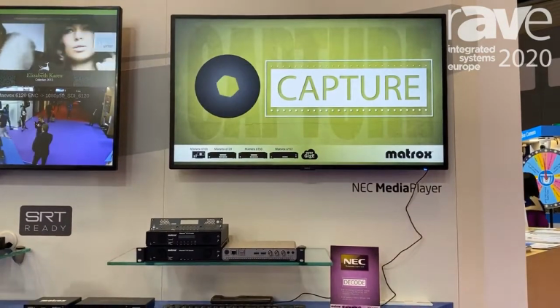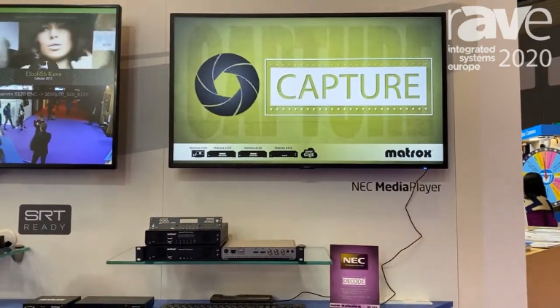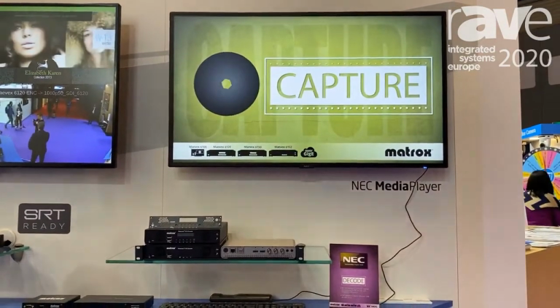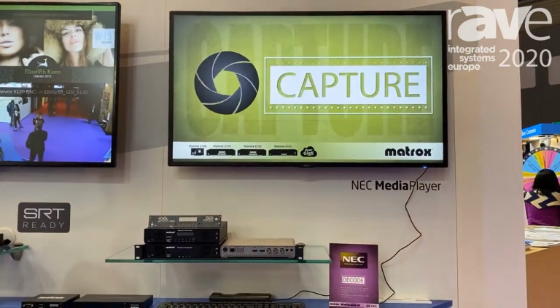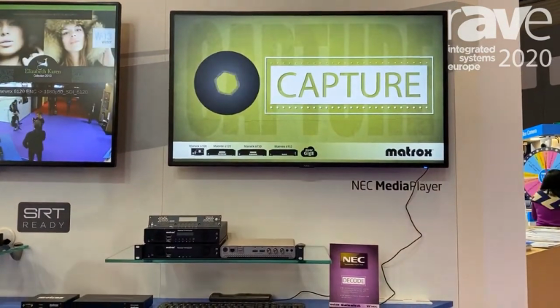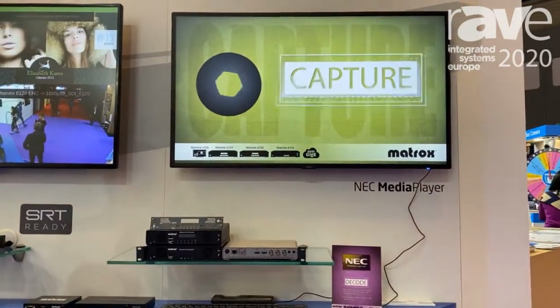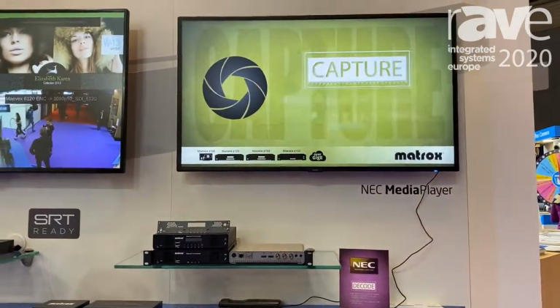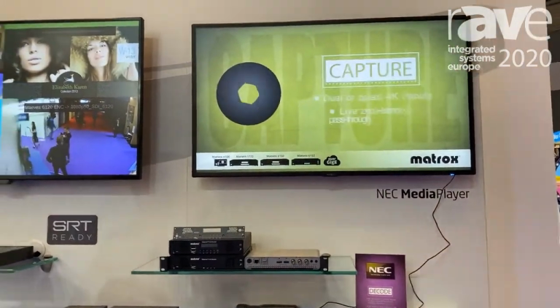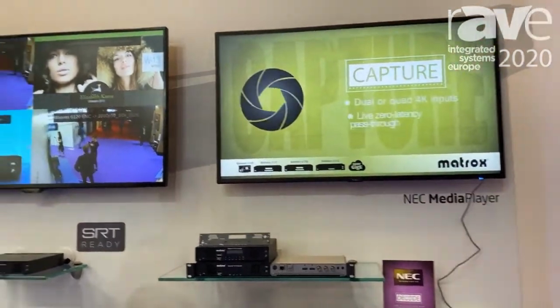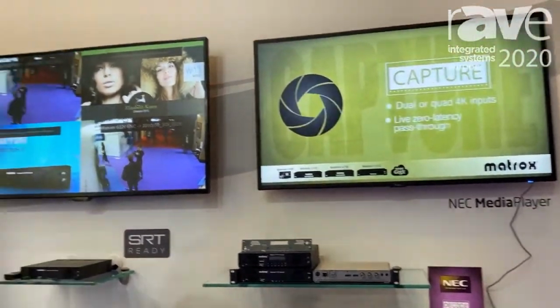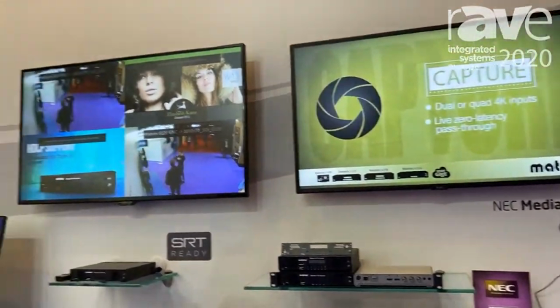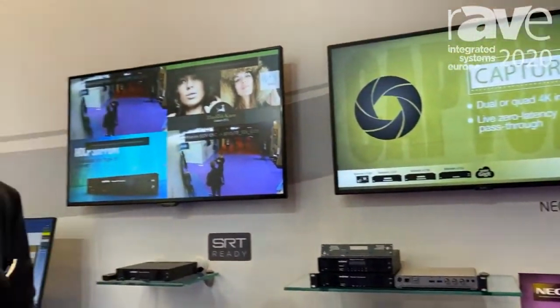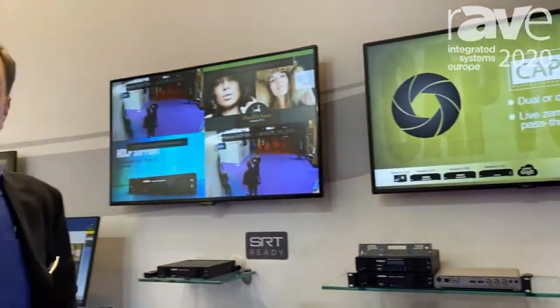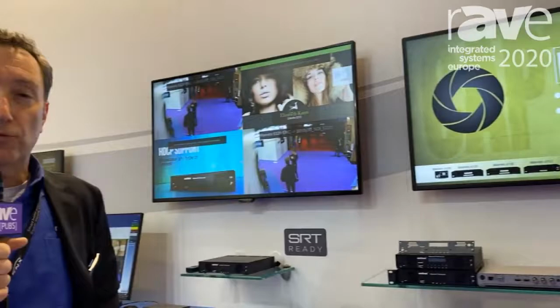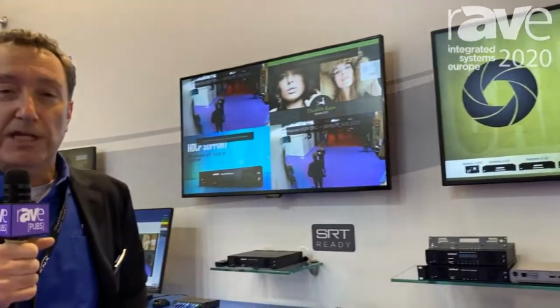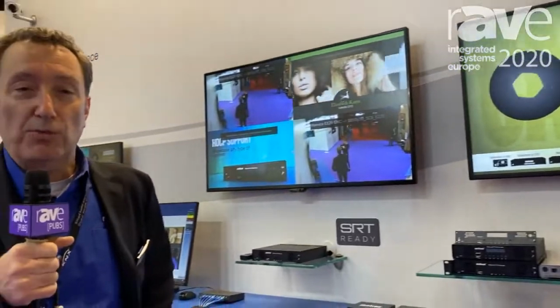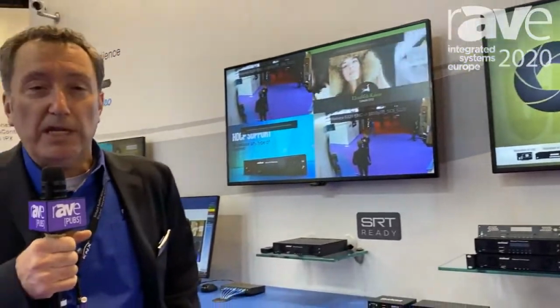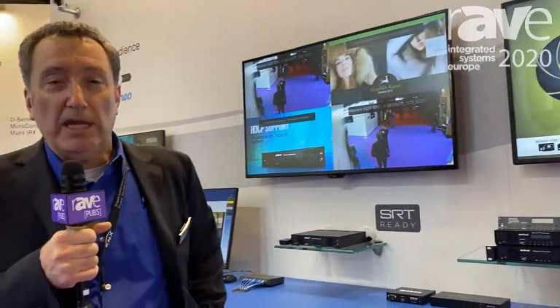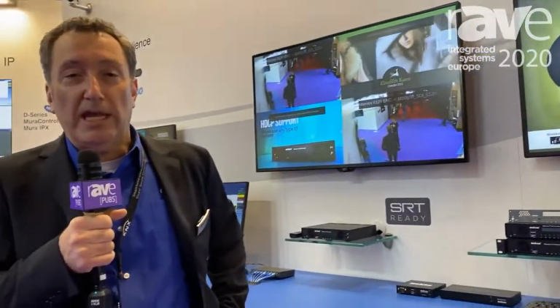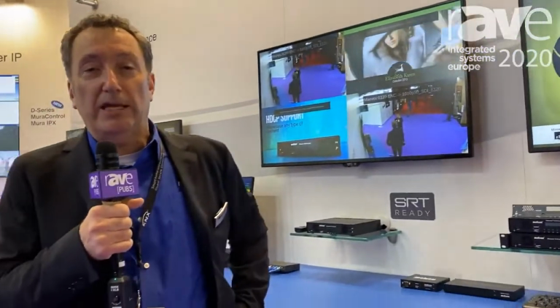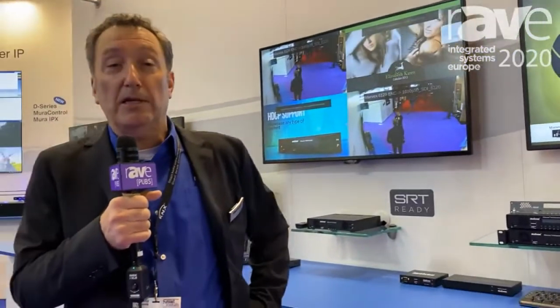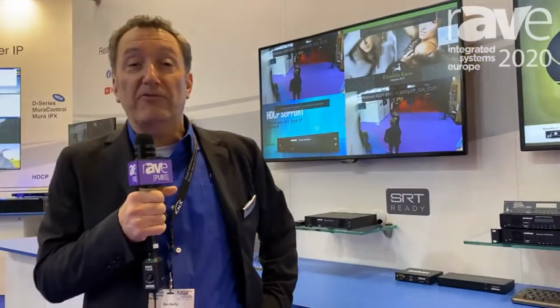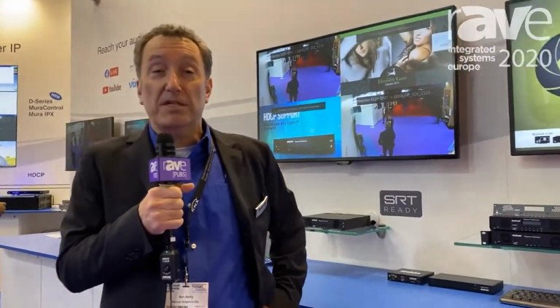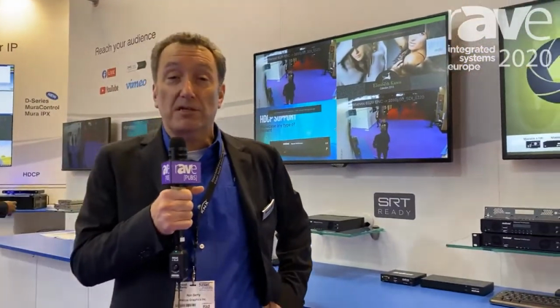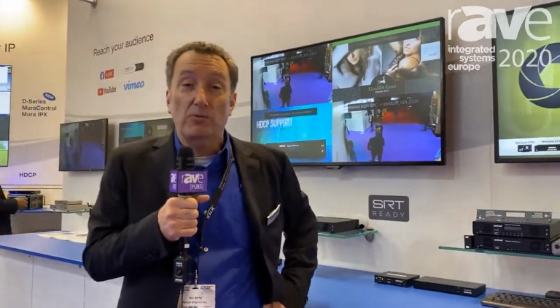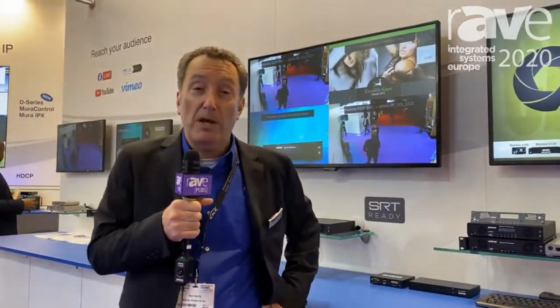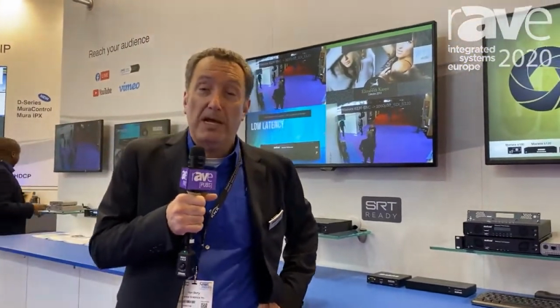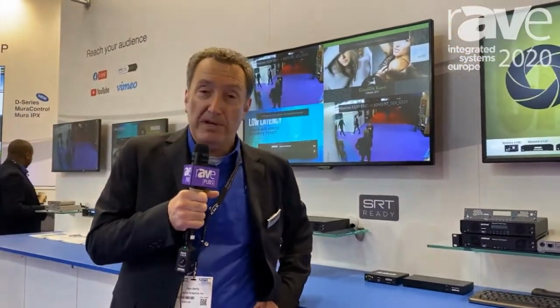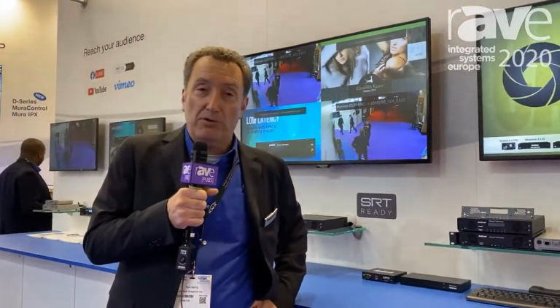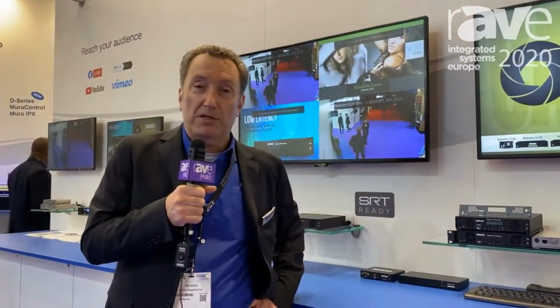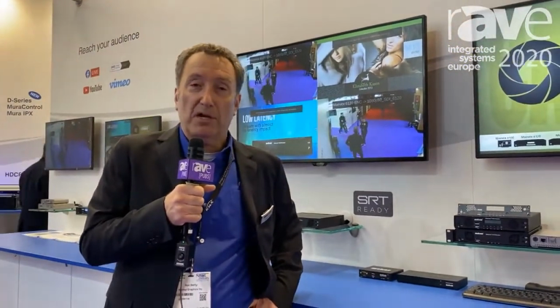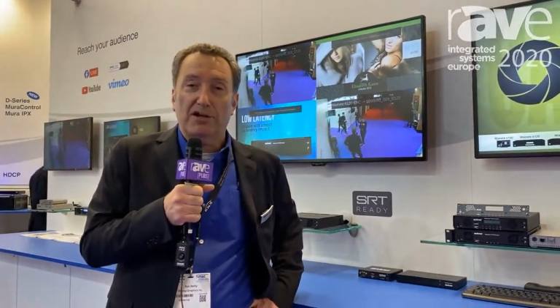Thanks for stopping by at ISC 2020 — come visit us on the web at matrox.com.